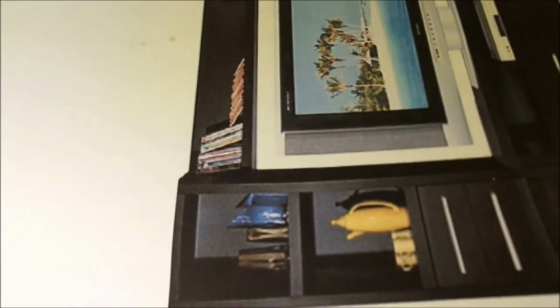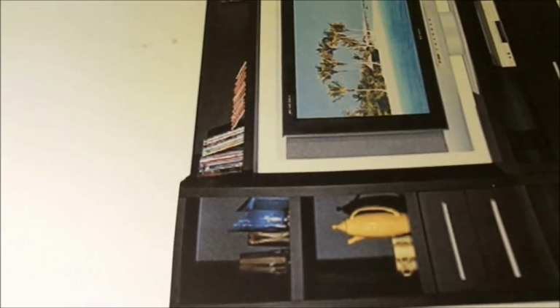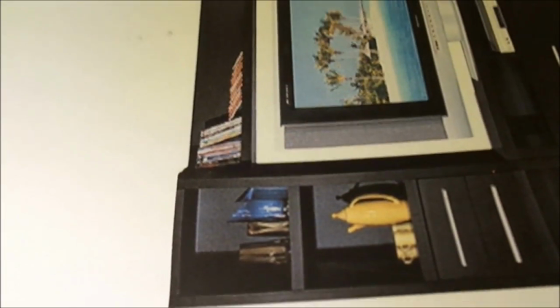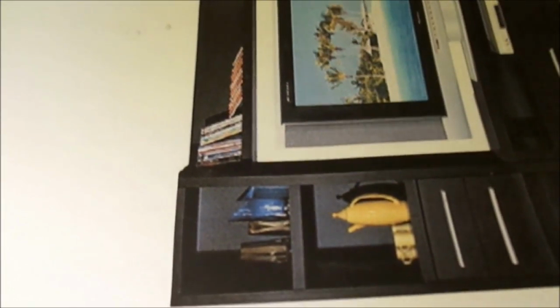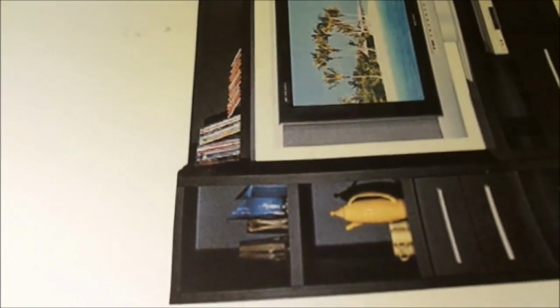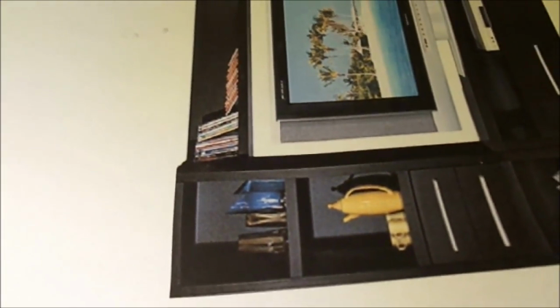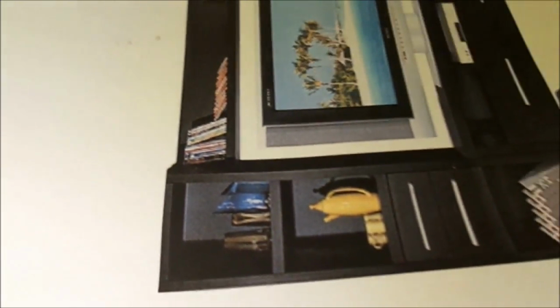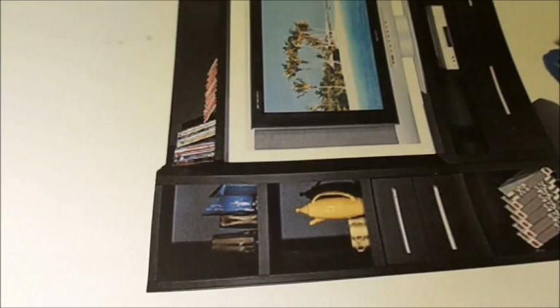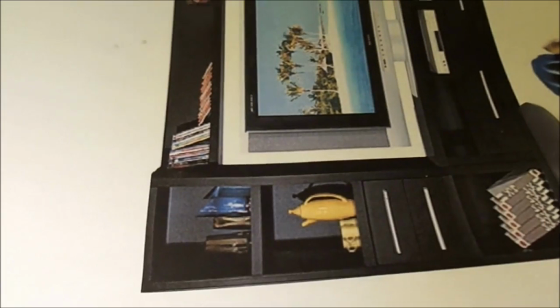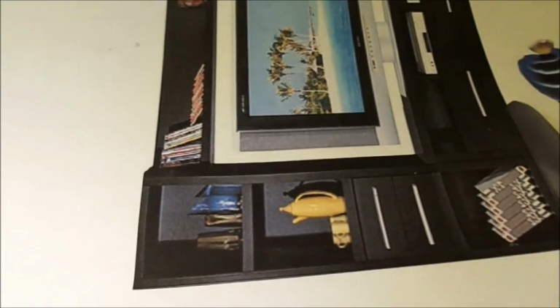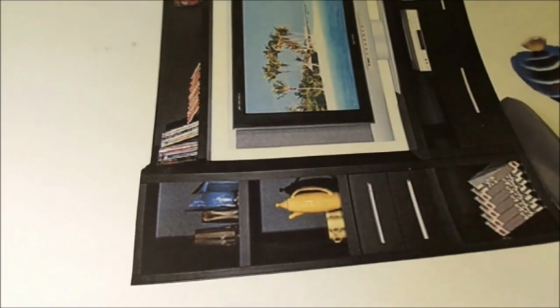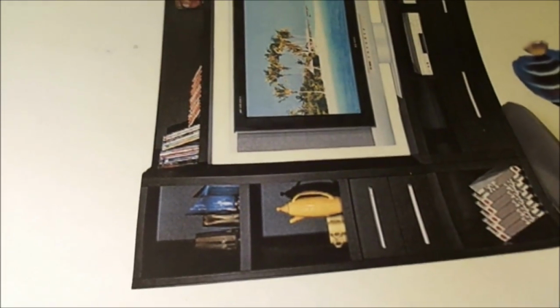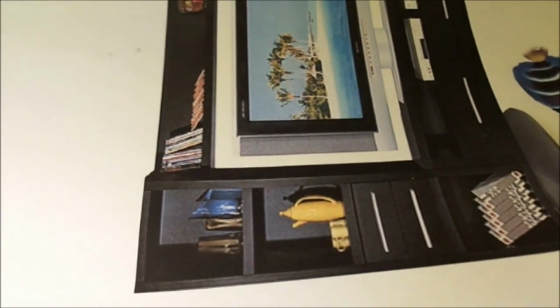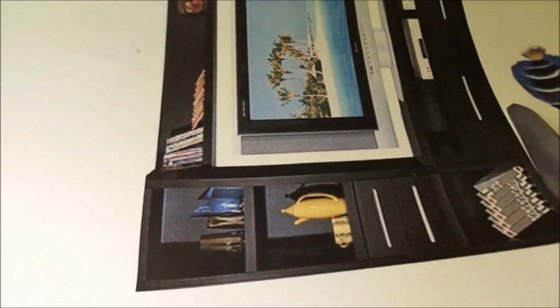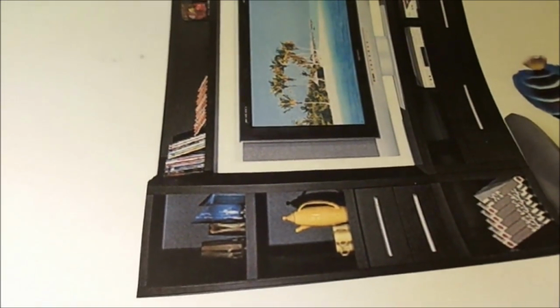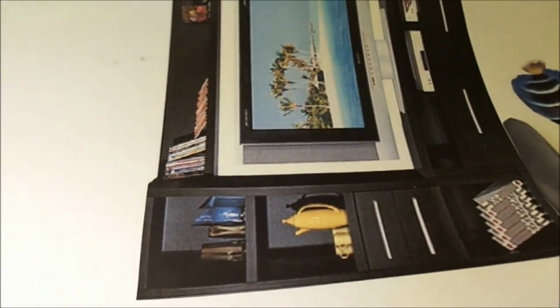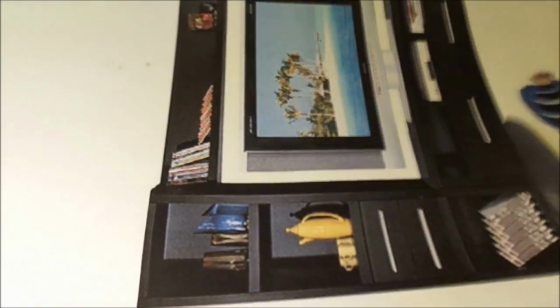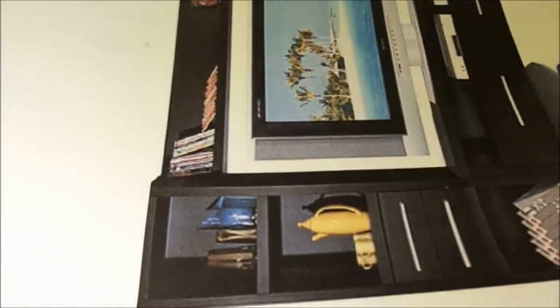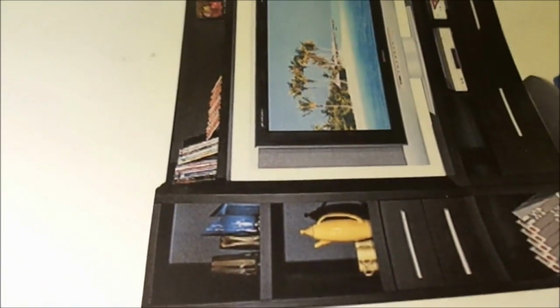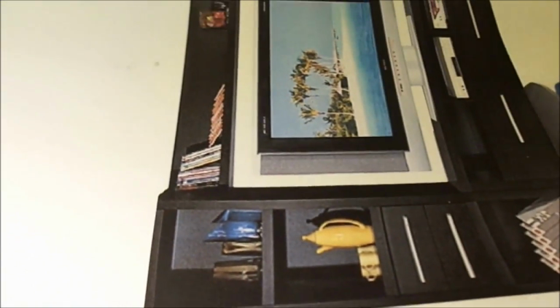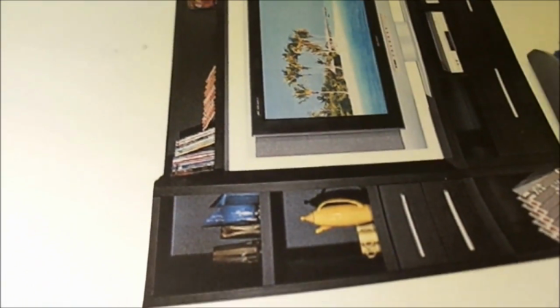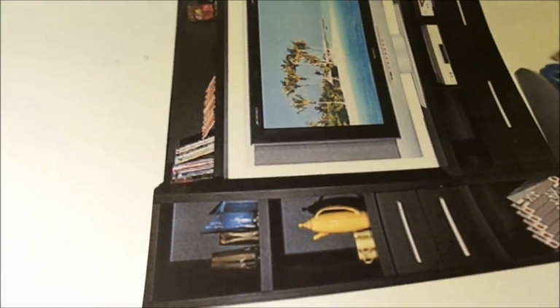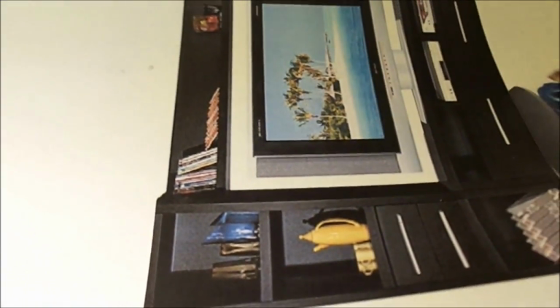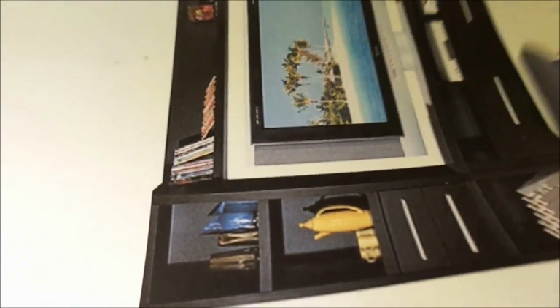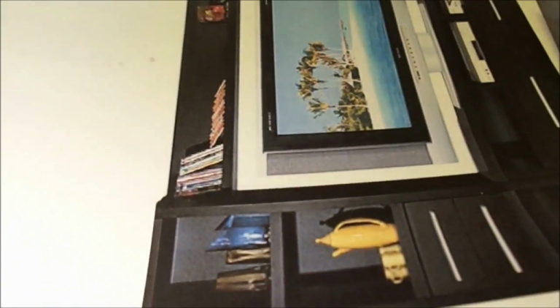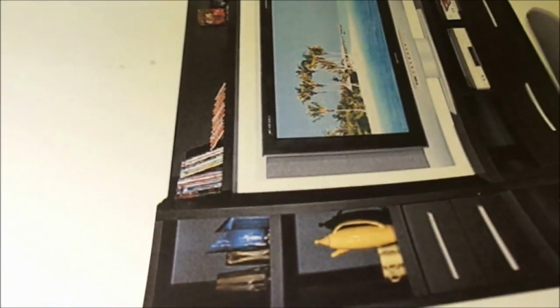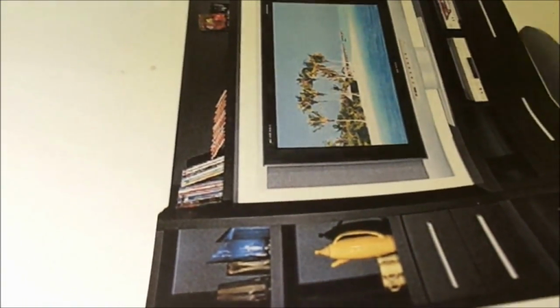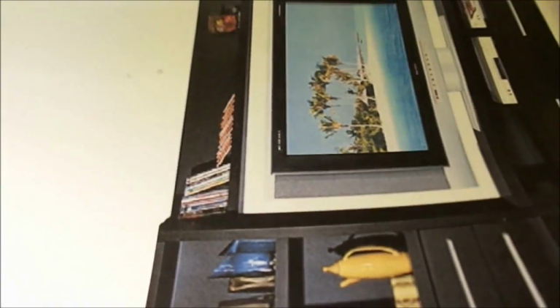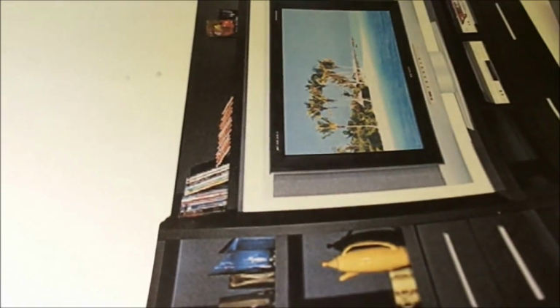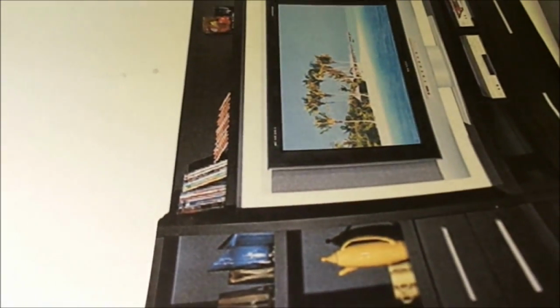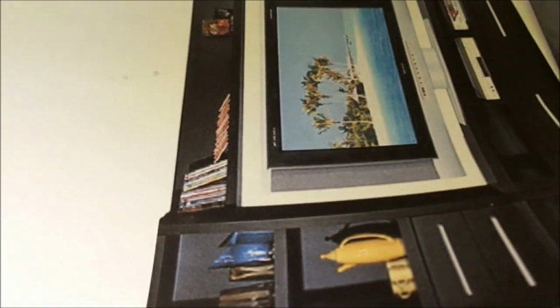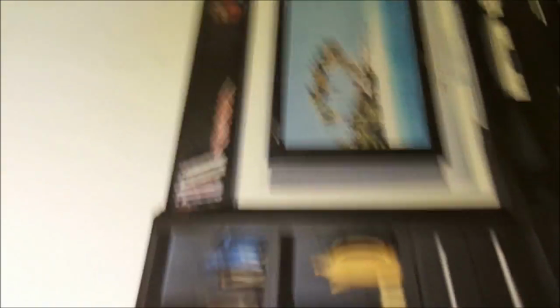I cut out a picture of an entertainment system. You can use a printable or an image from a magazine.